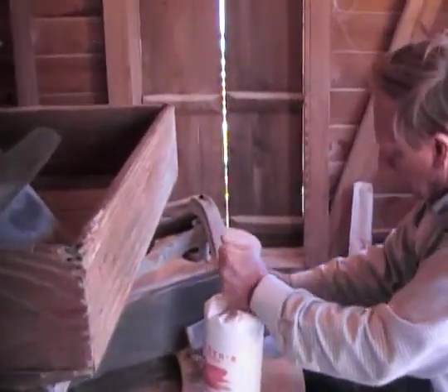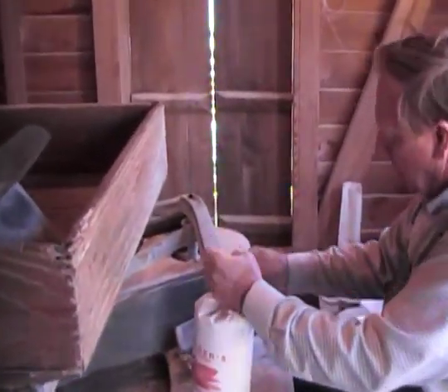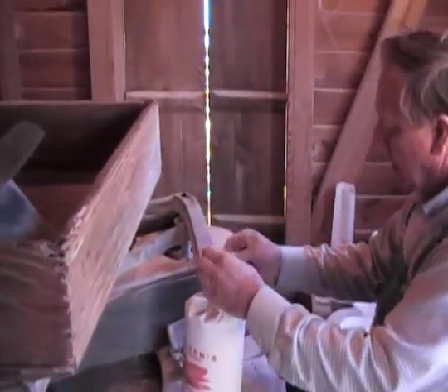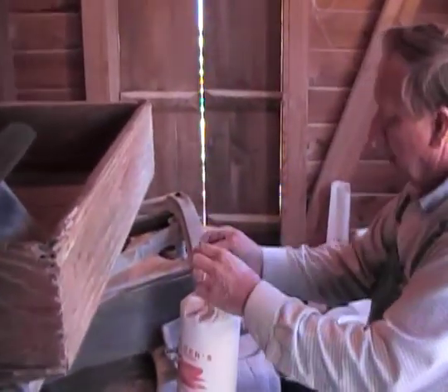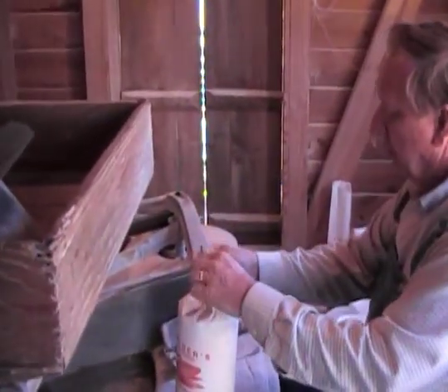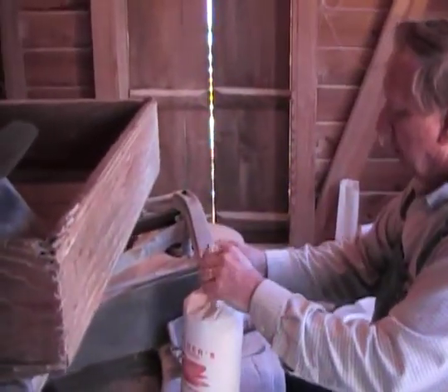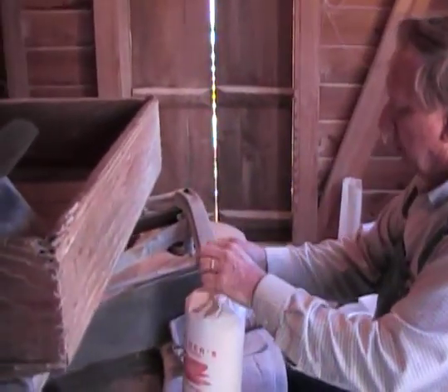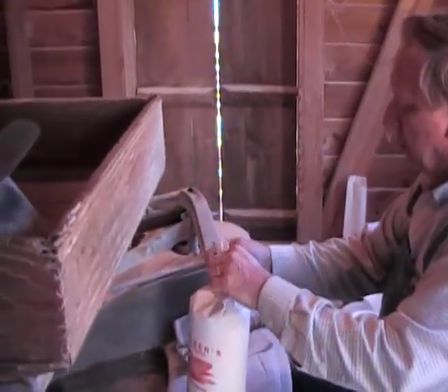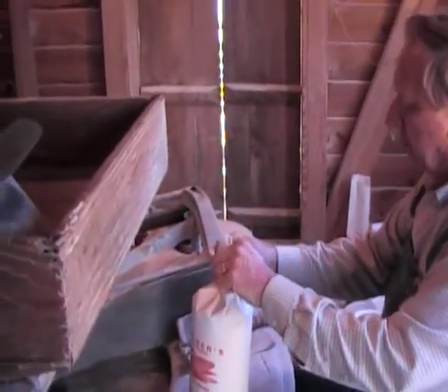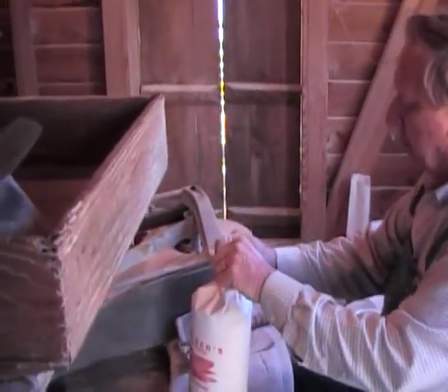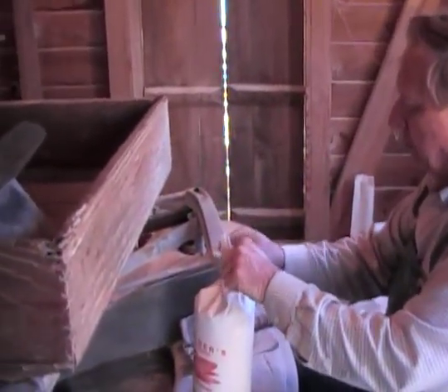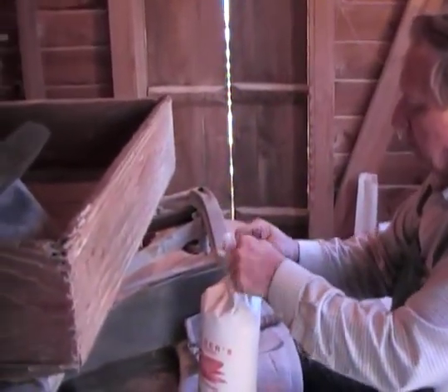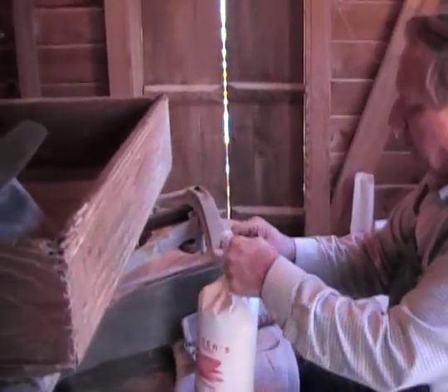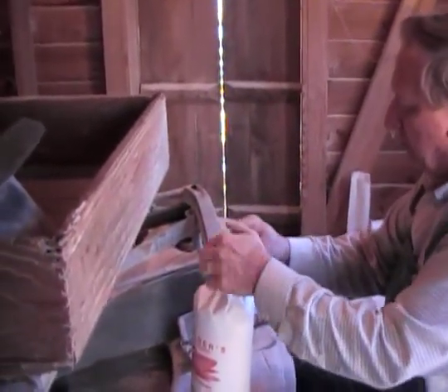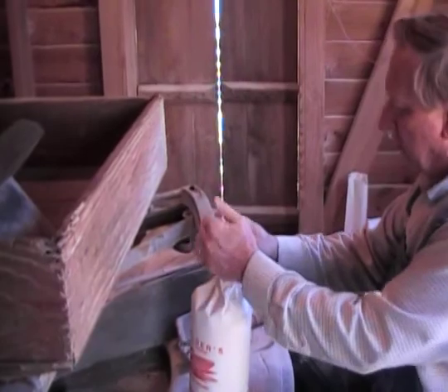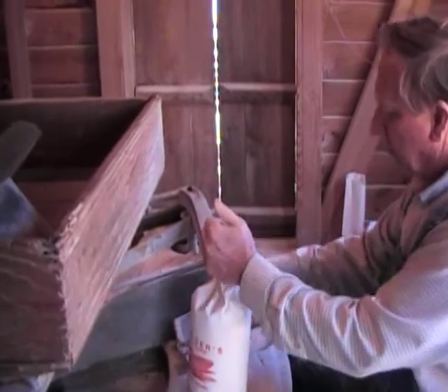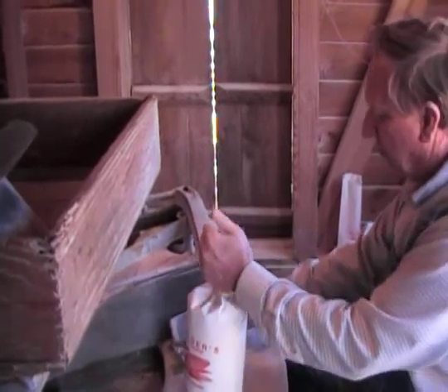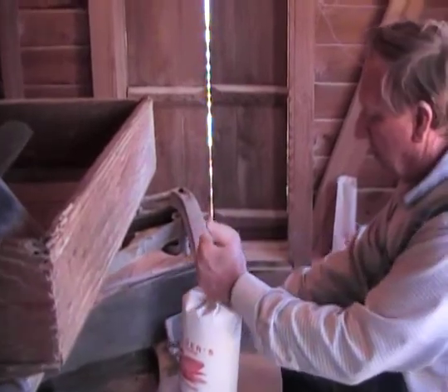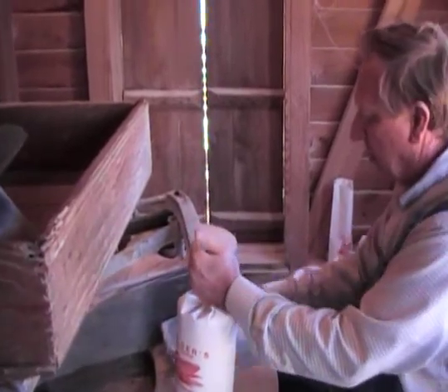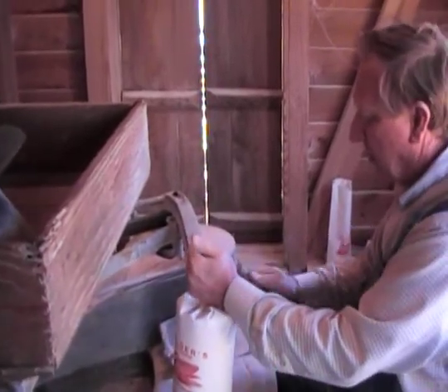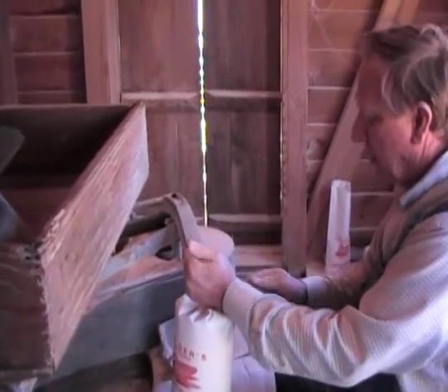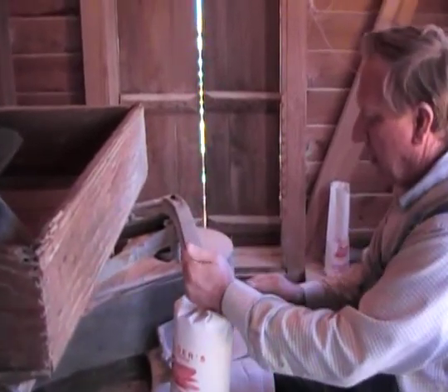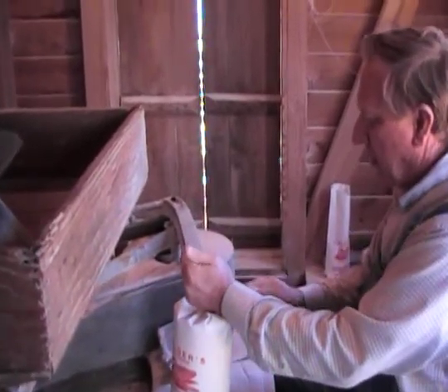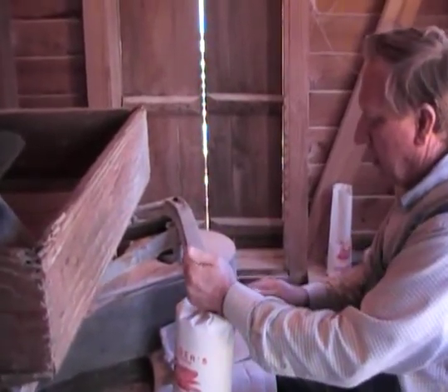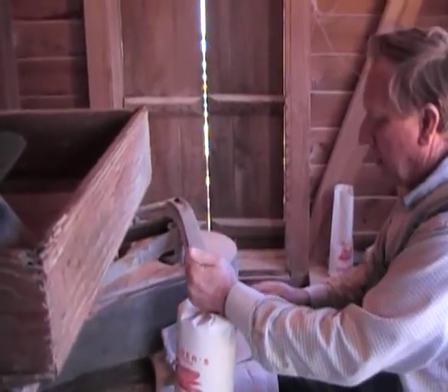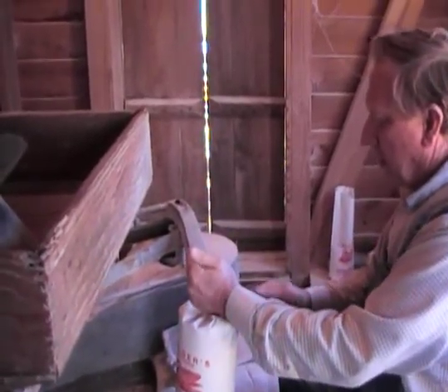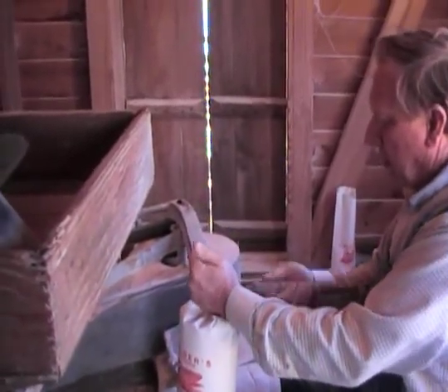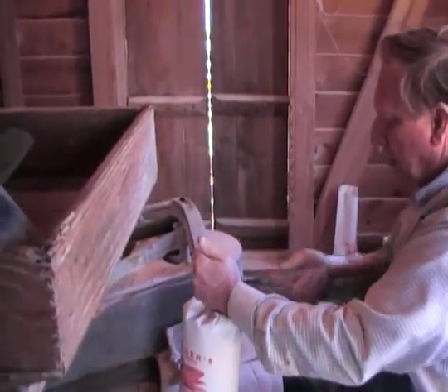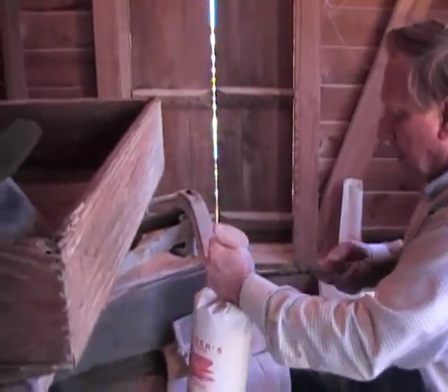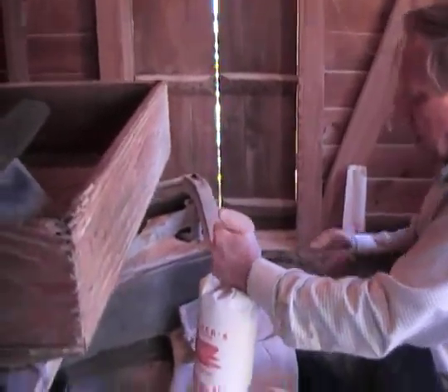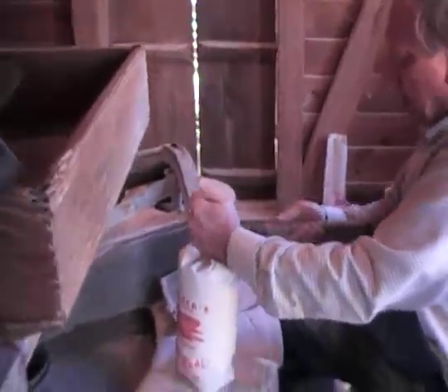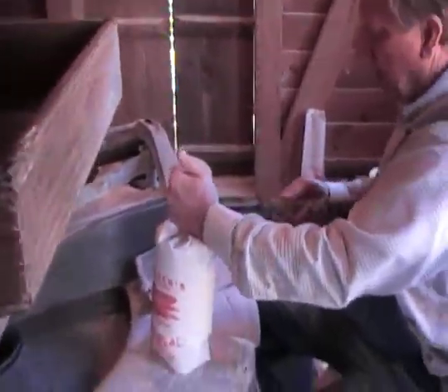In the early days, they used a string to tie the bags, but we use a copper wire.